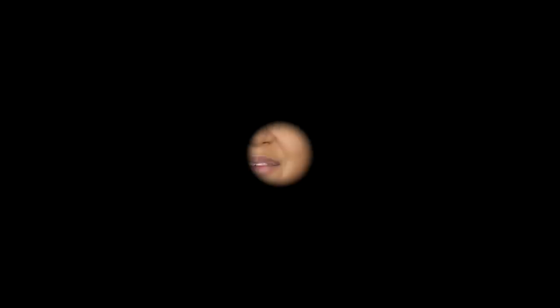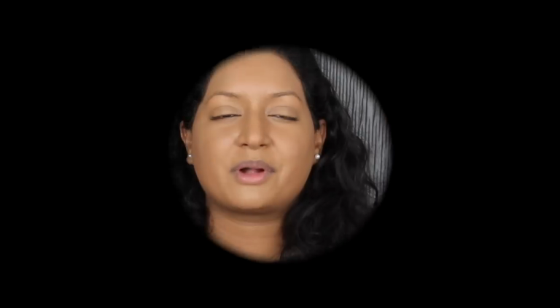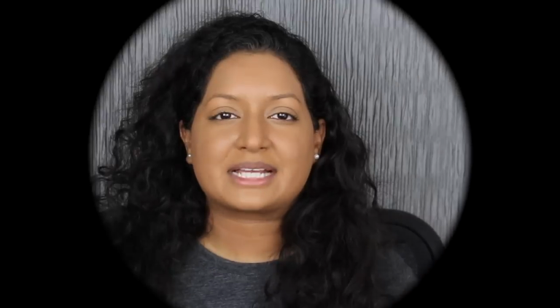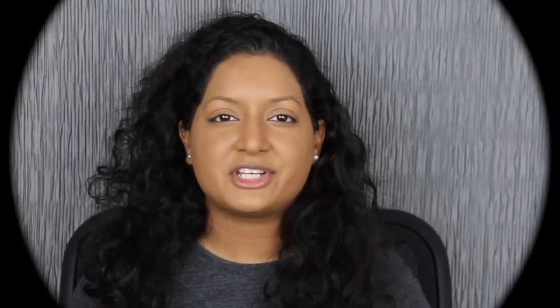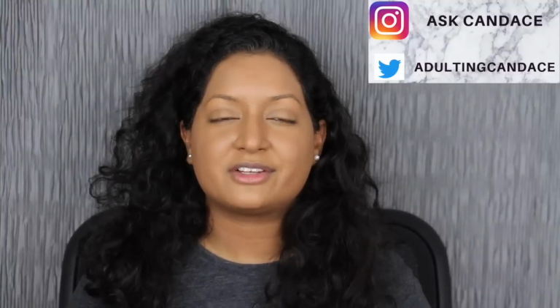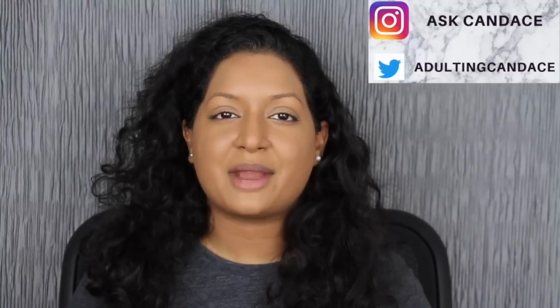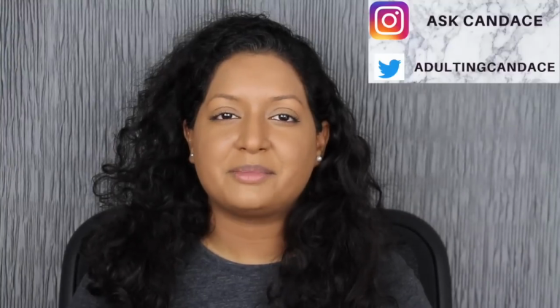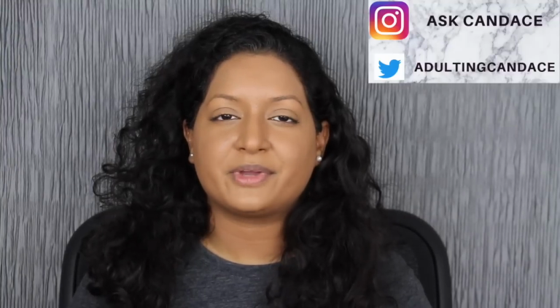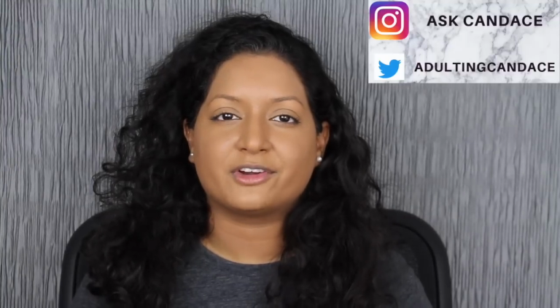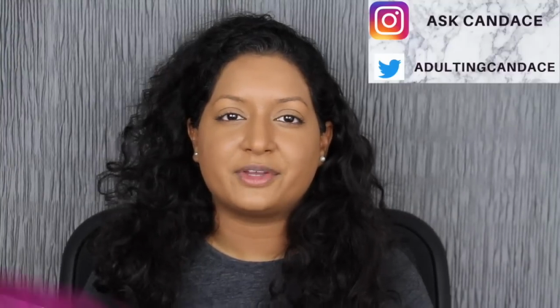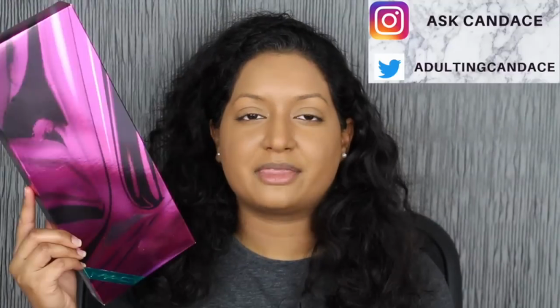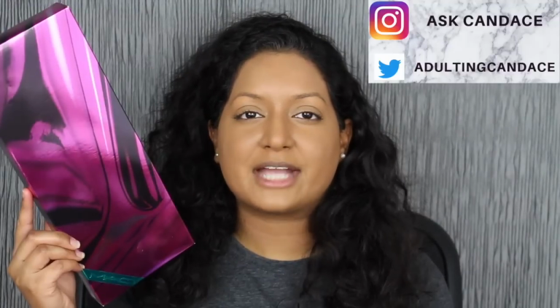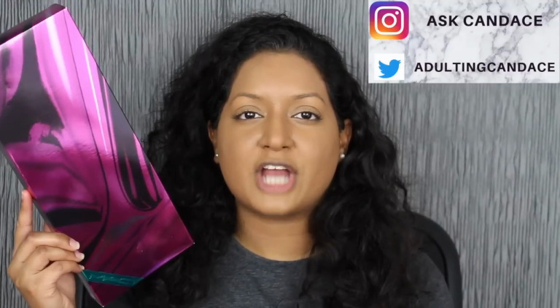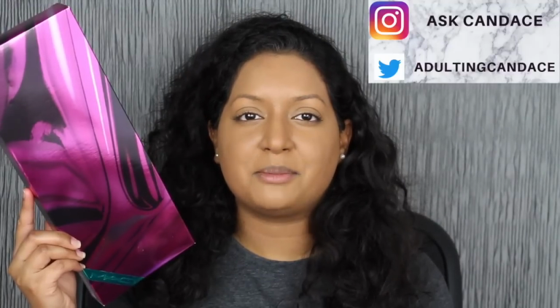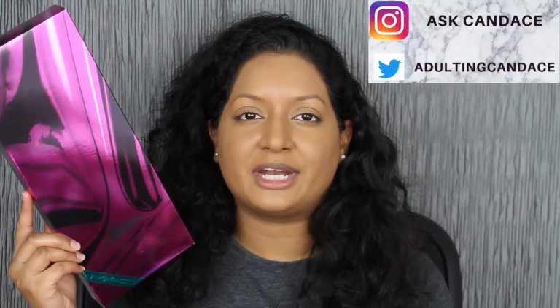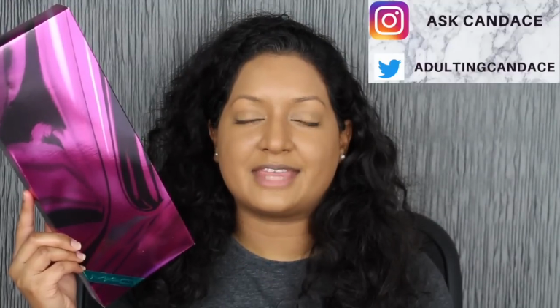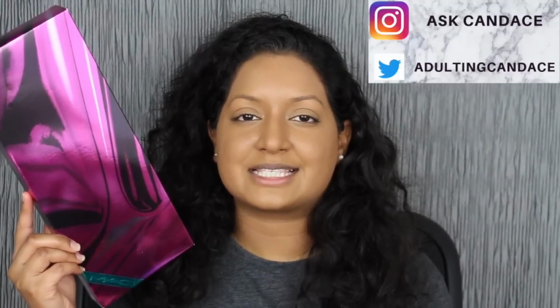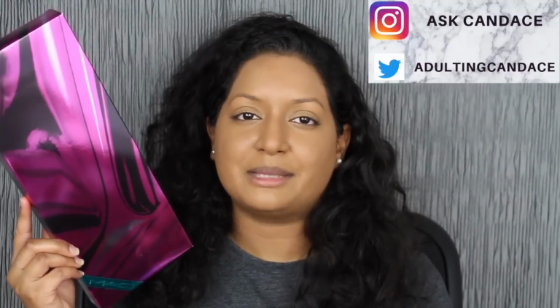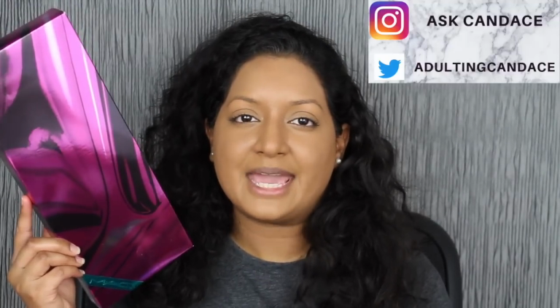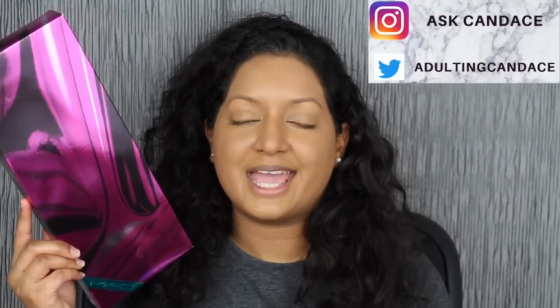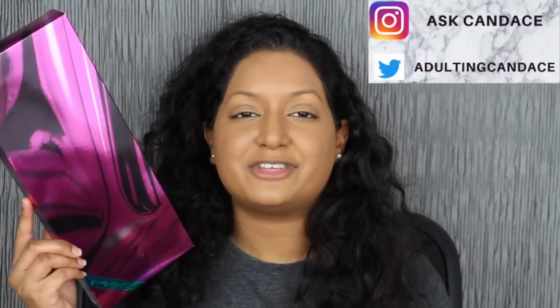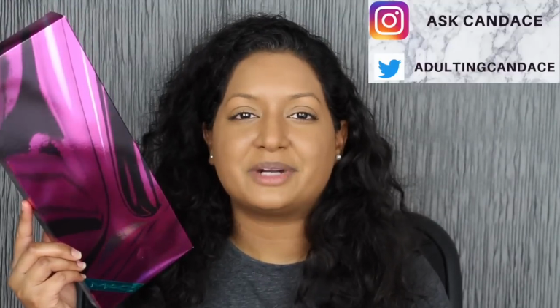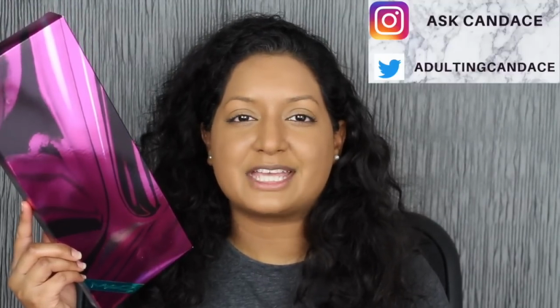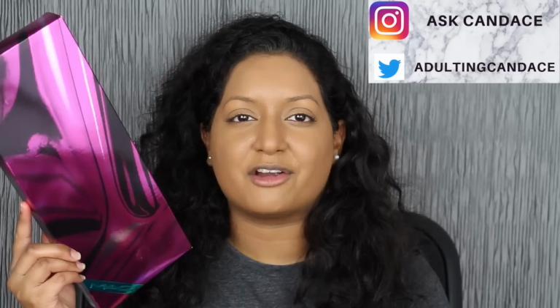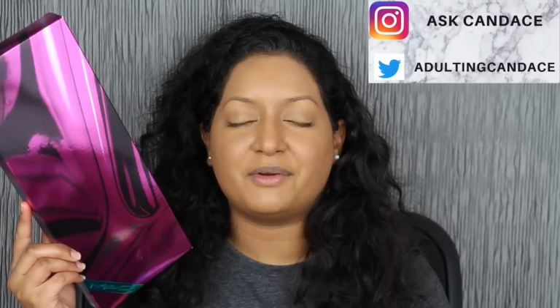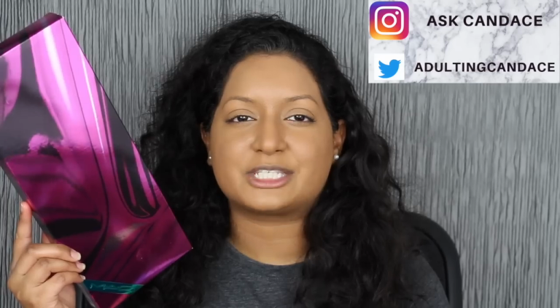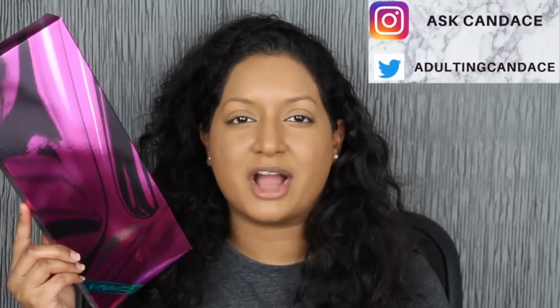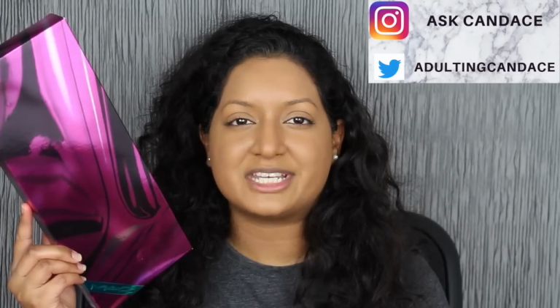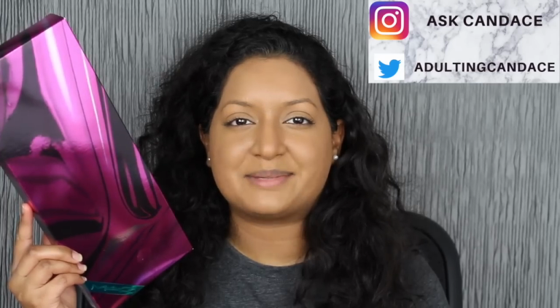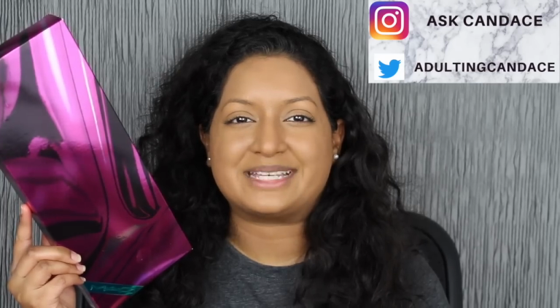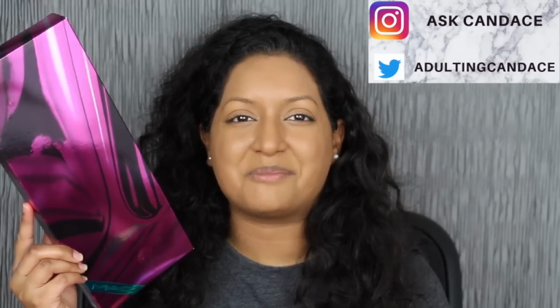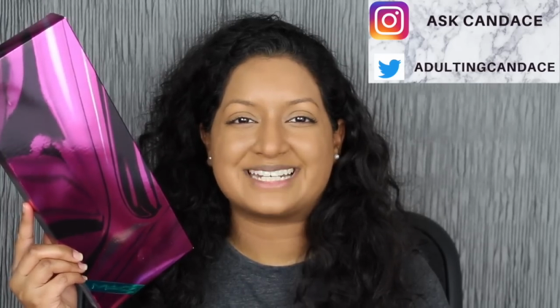Hi everyone, welcome back to my channel. Today we're going to be doing a review on the MAC Shiny Pretty Things Lip Kit. If you do want to see a review and swatches, please keep watching.